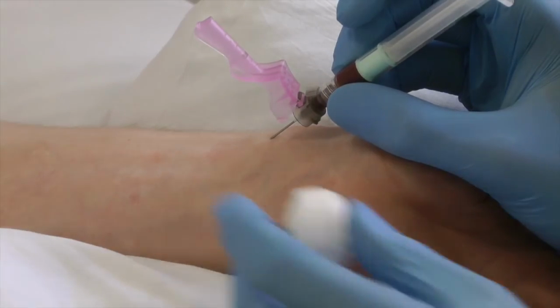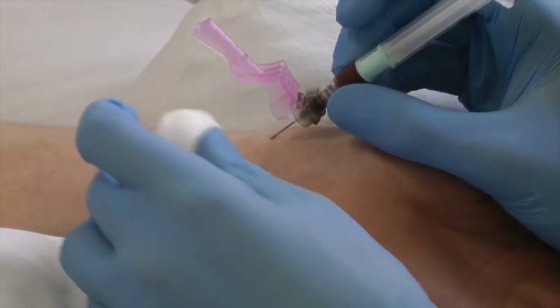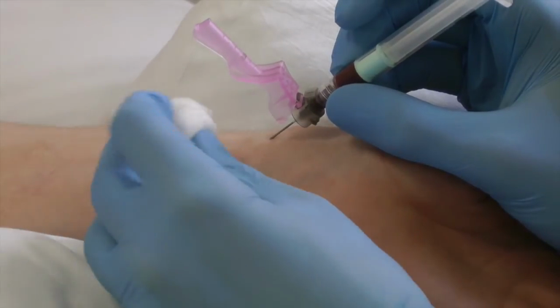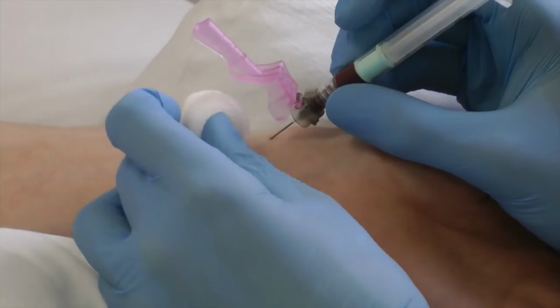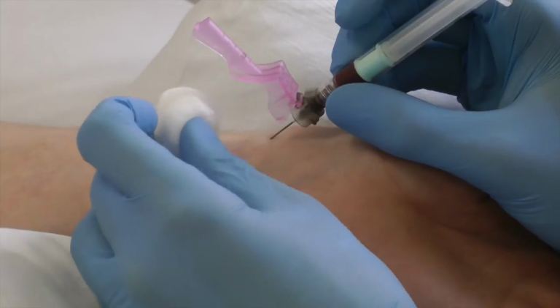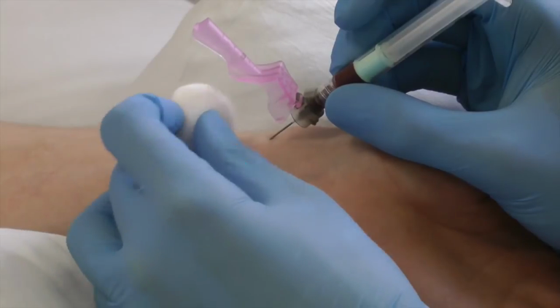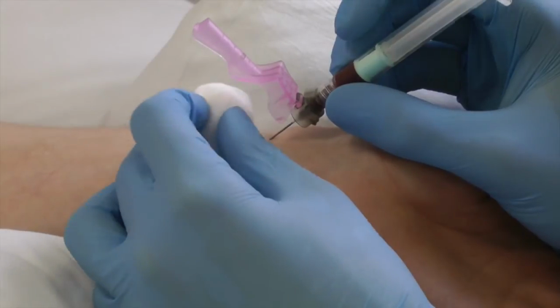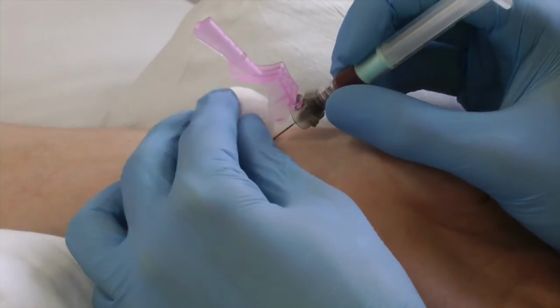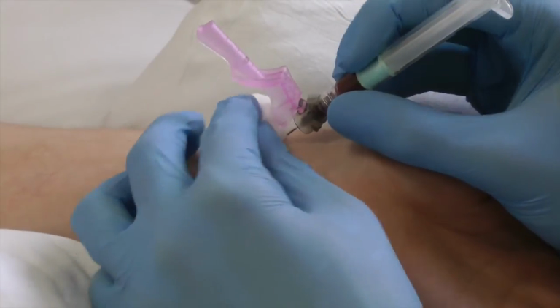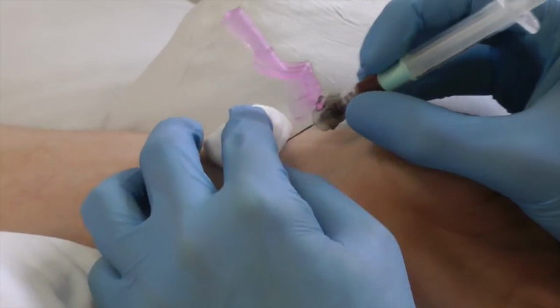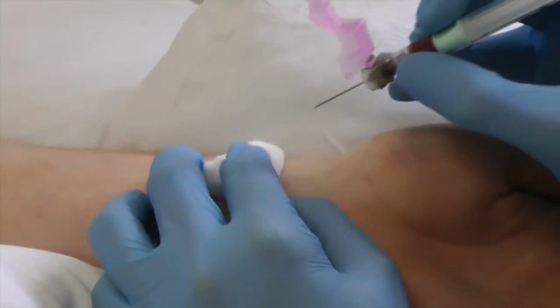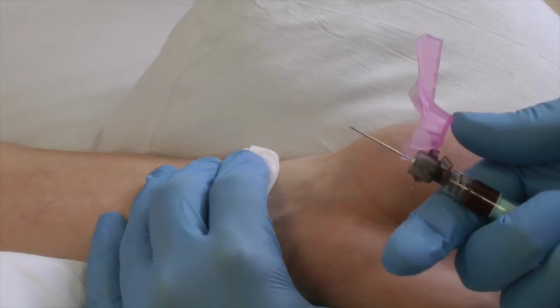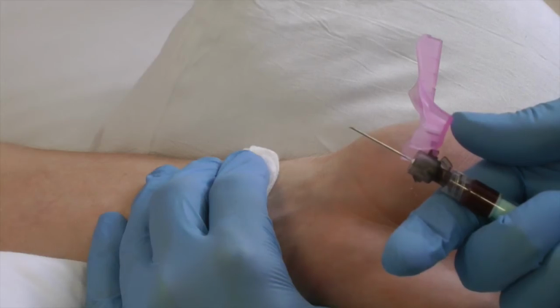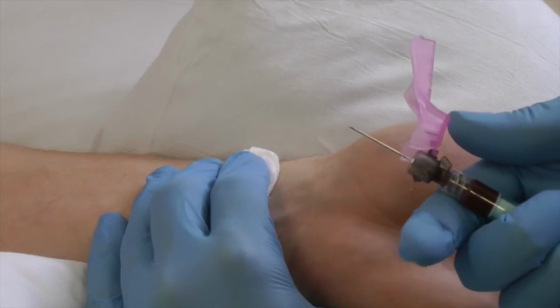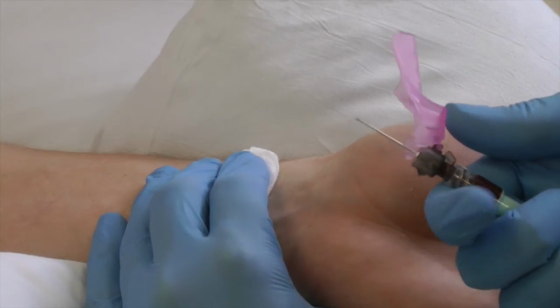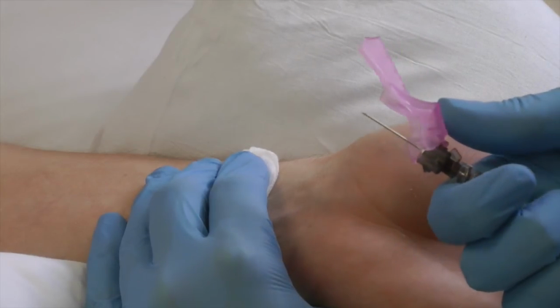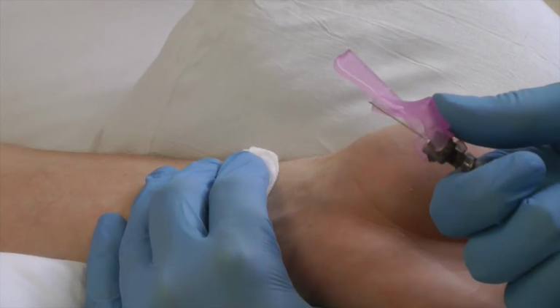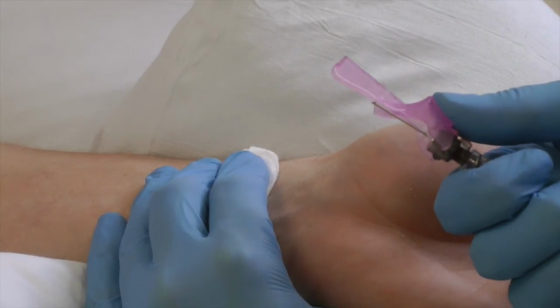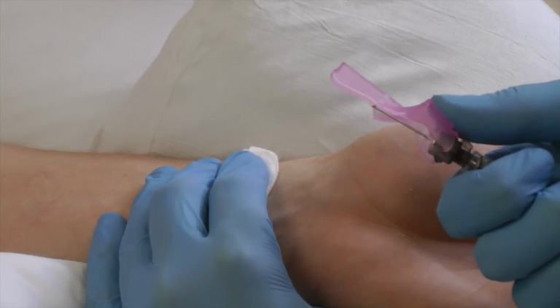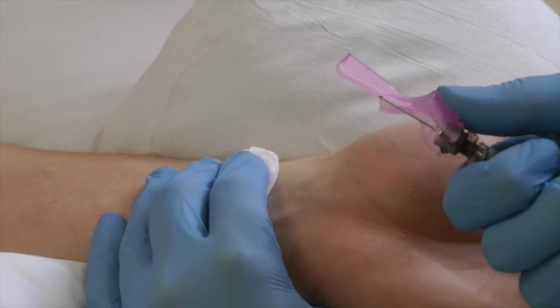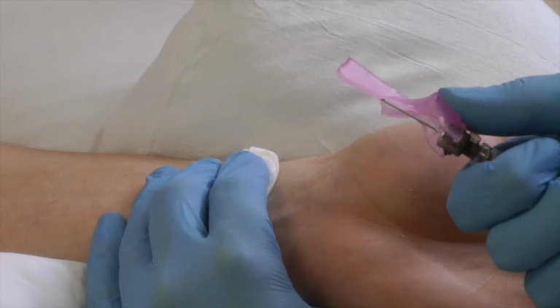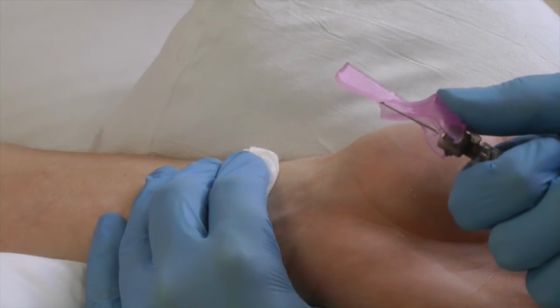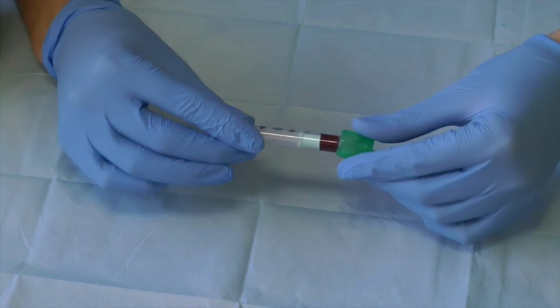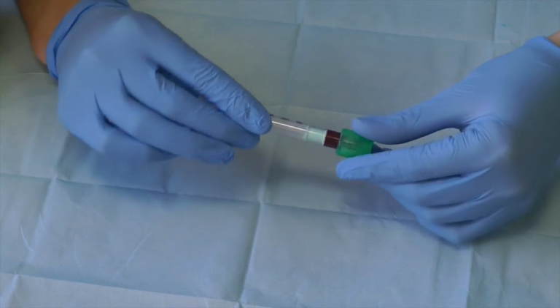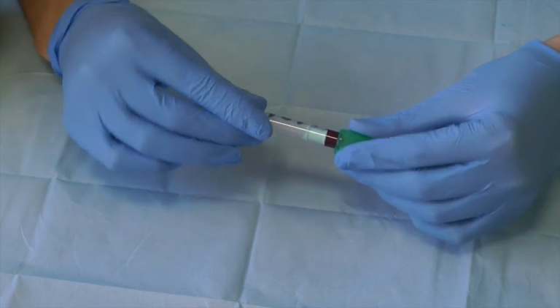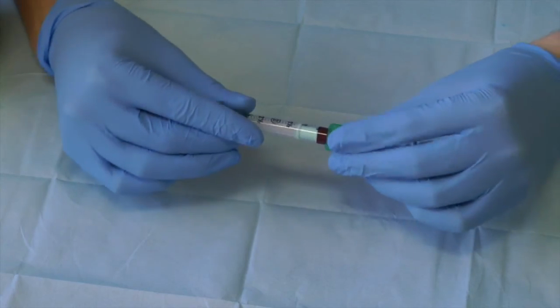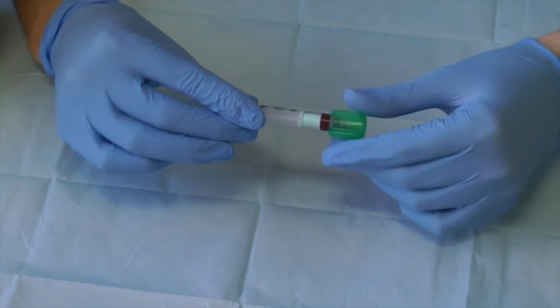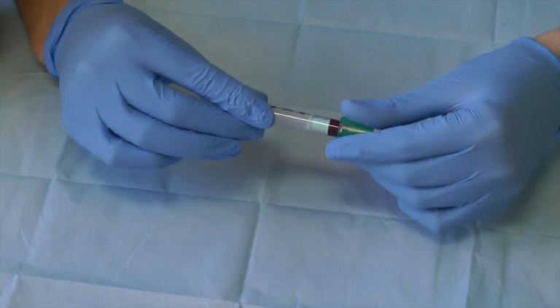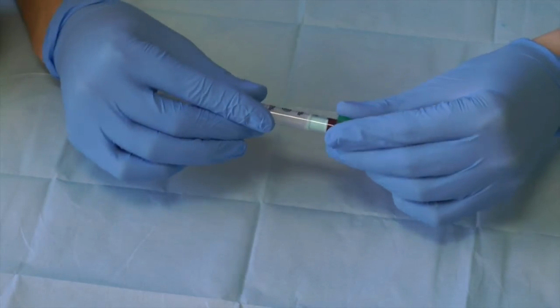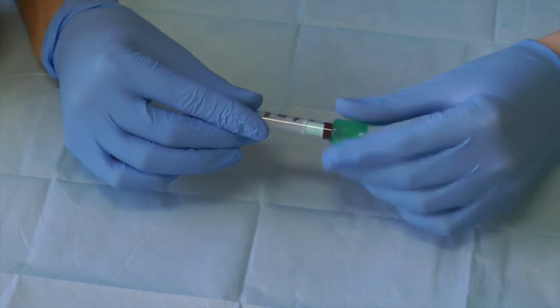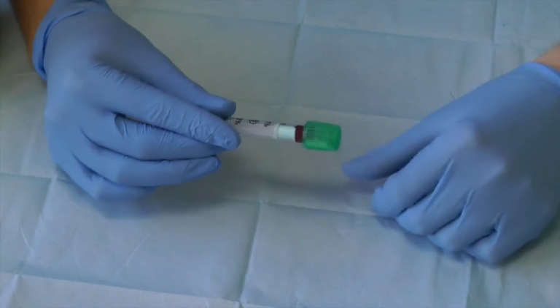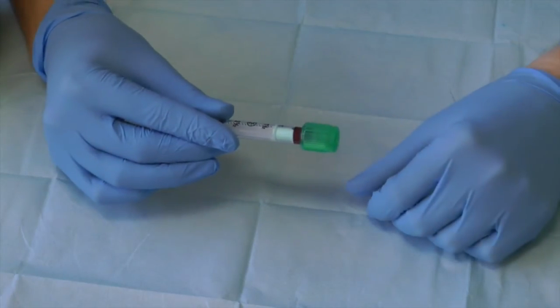Remove needle and apply direct pressure. Apply the safety cap. Process sample.